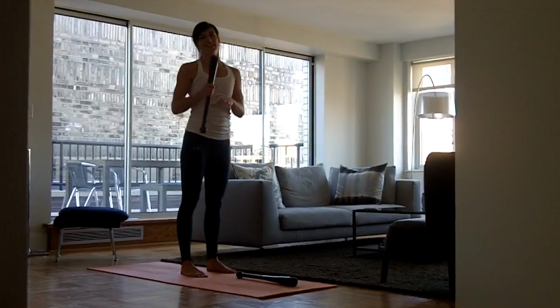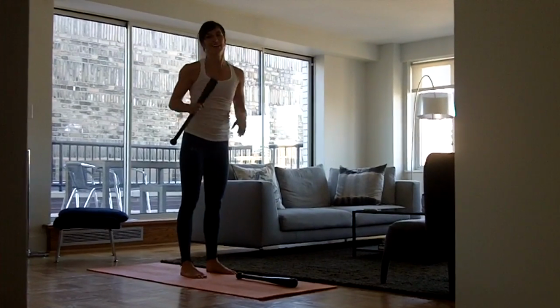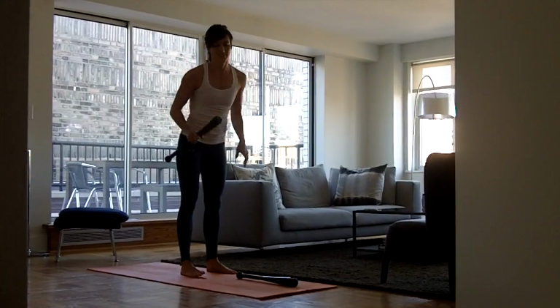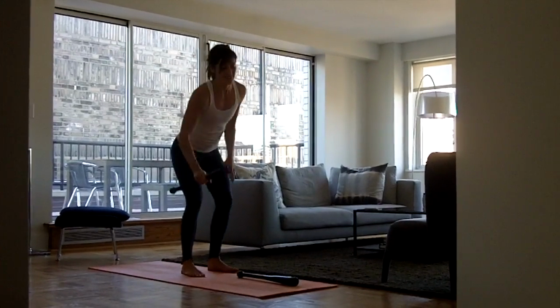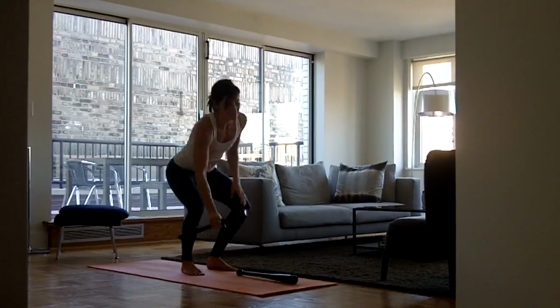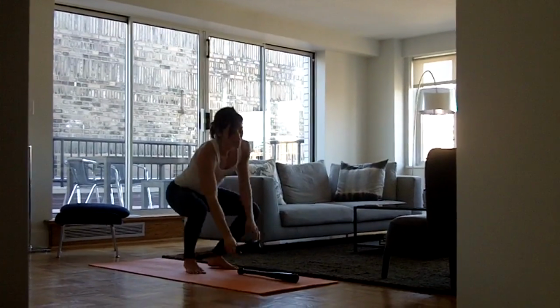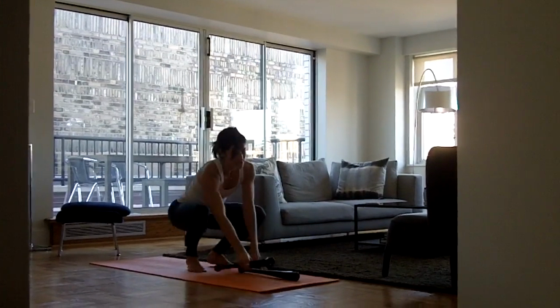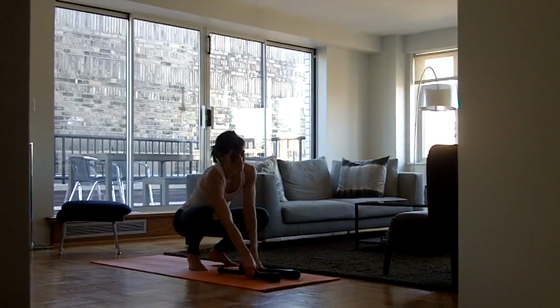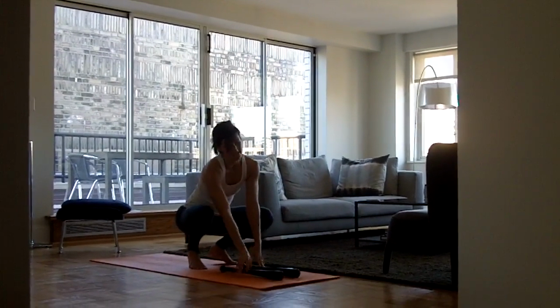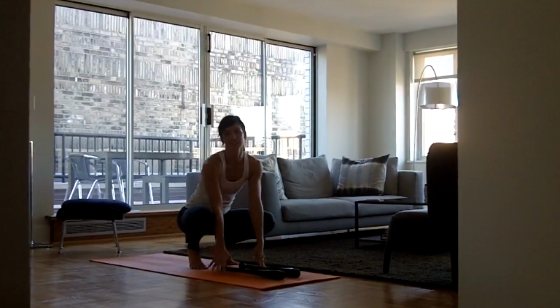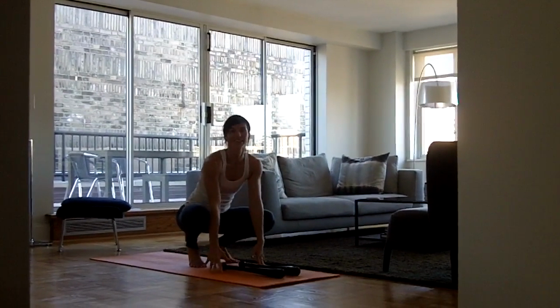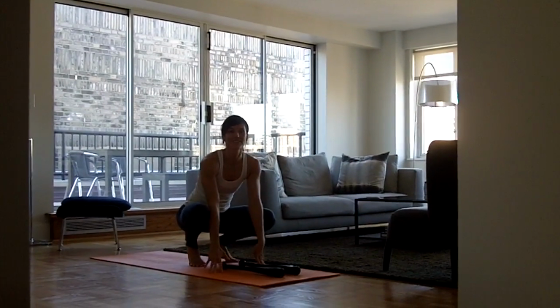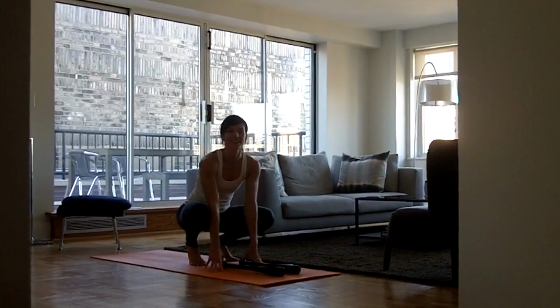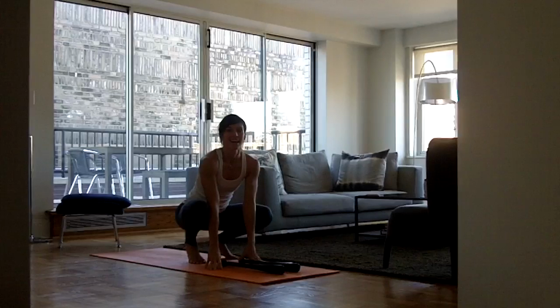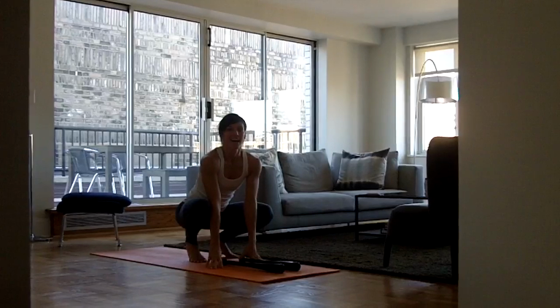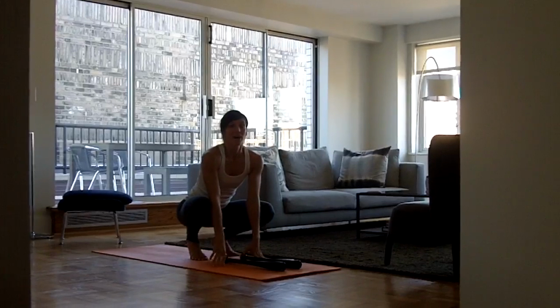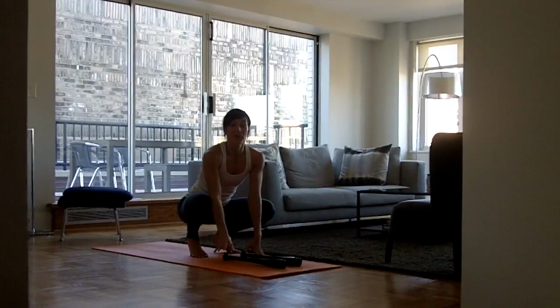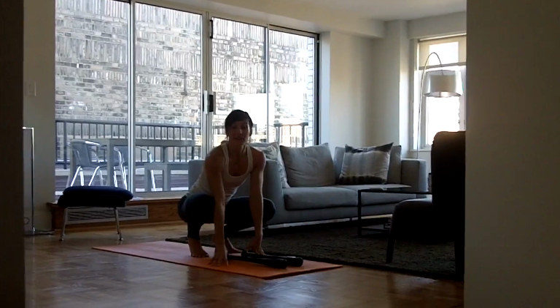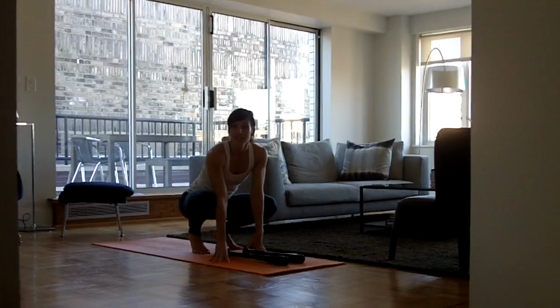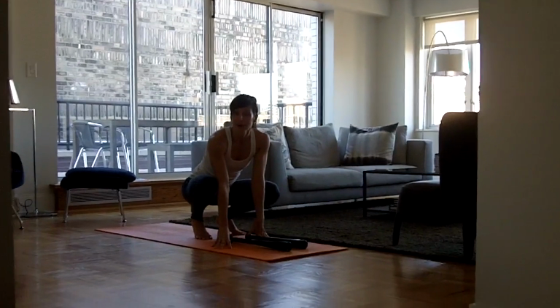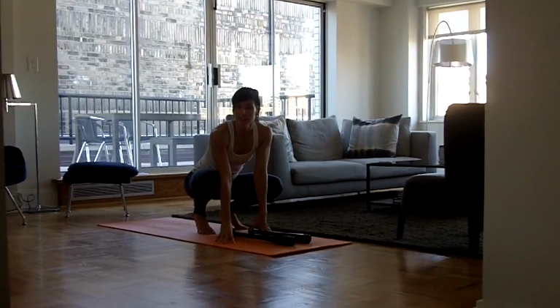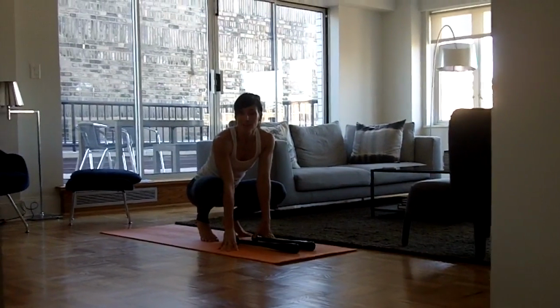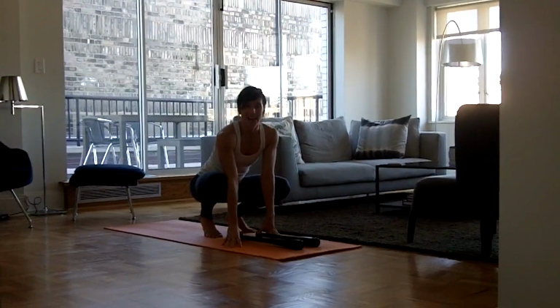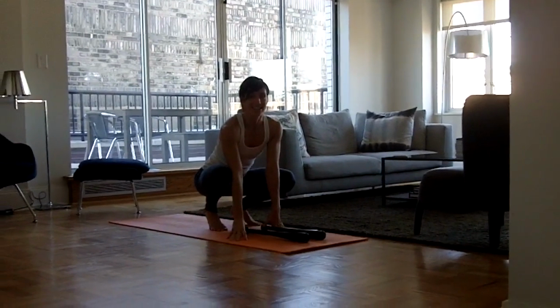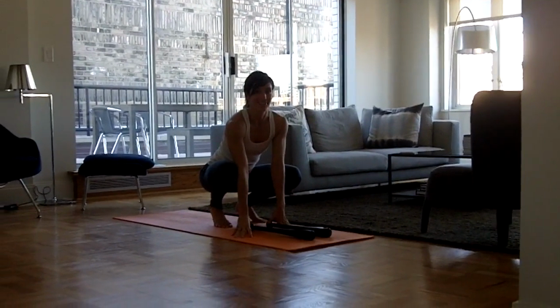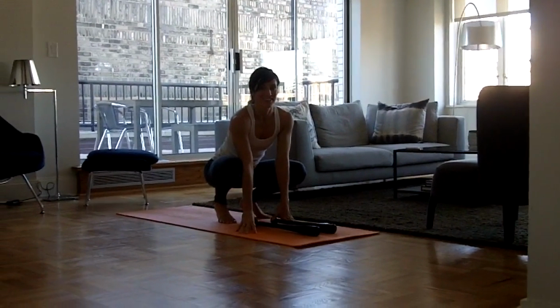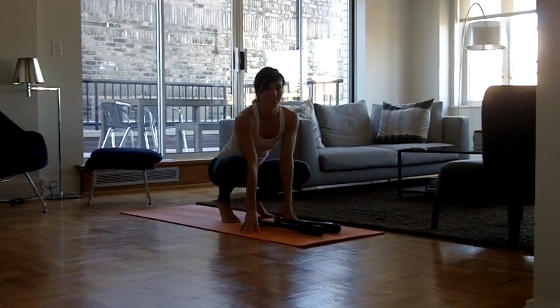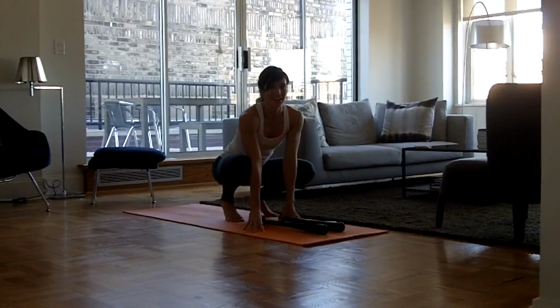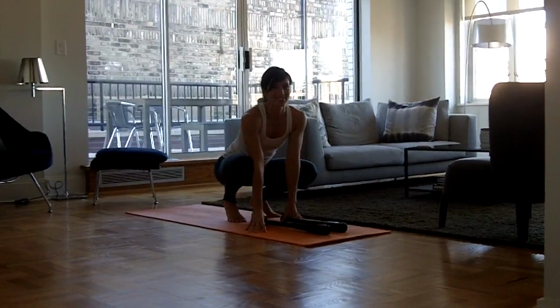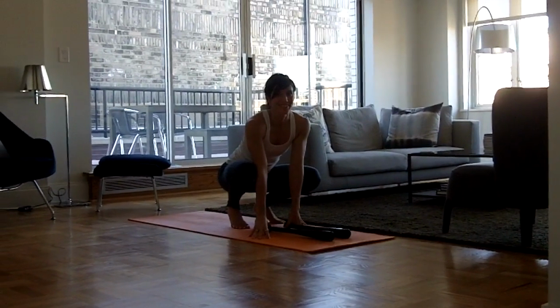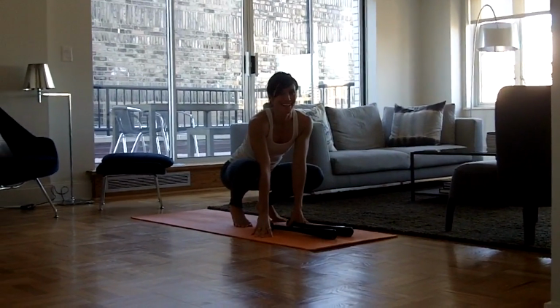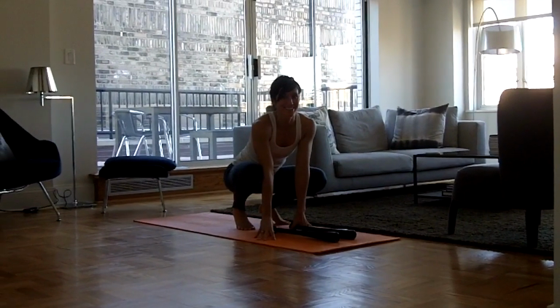So those are three core exercises that you can use without the club bell first to practice, and then with the club bell. Good luck.